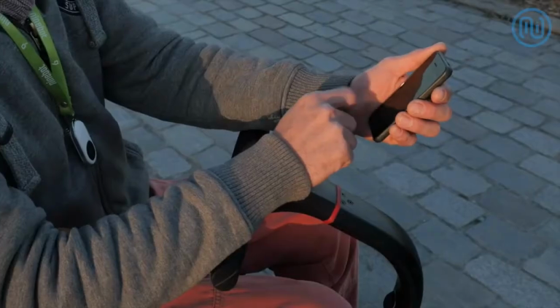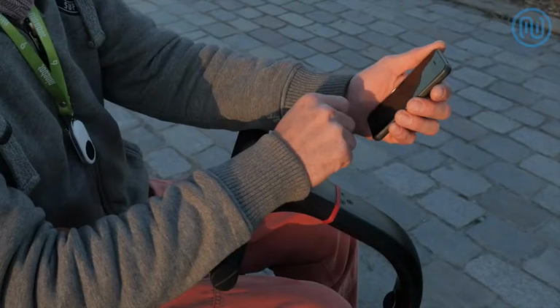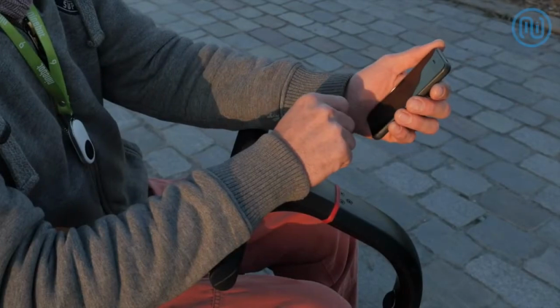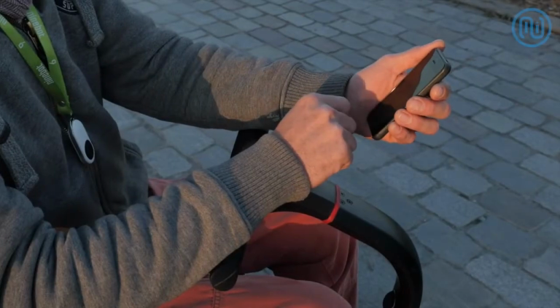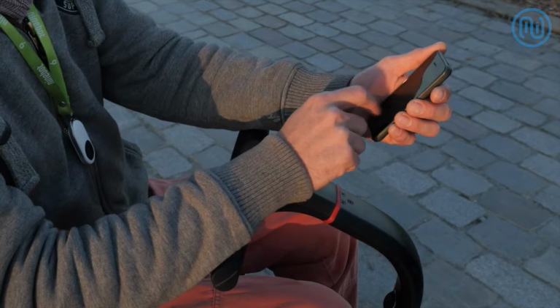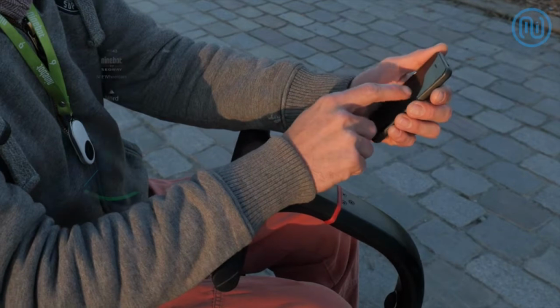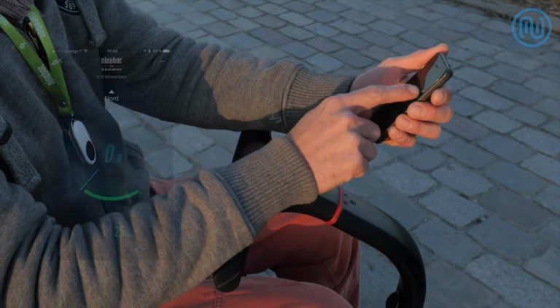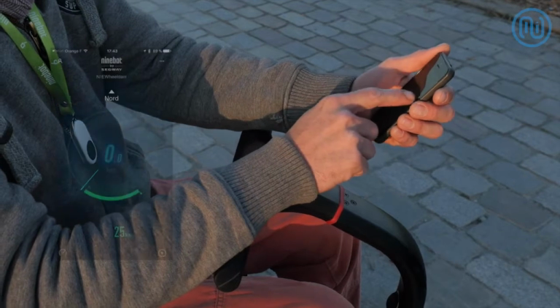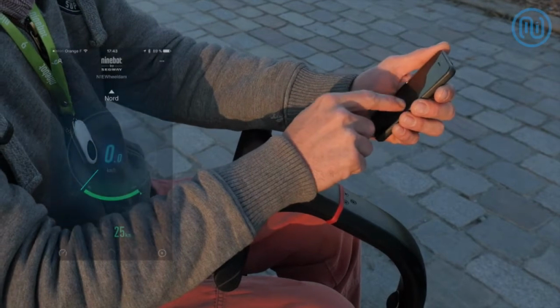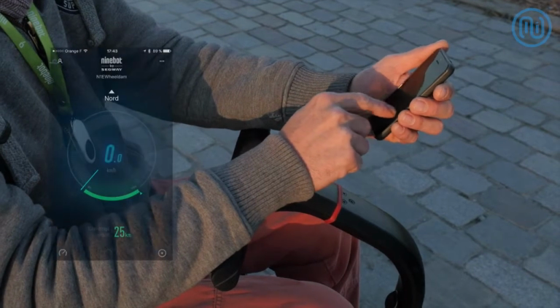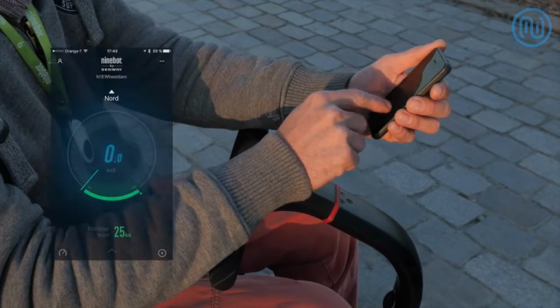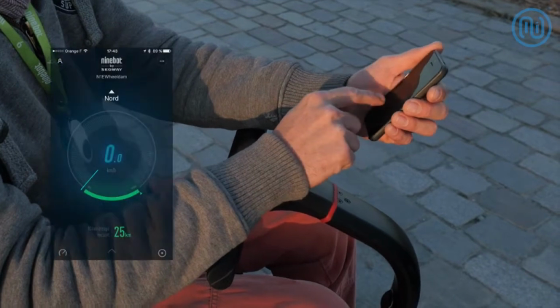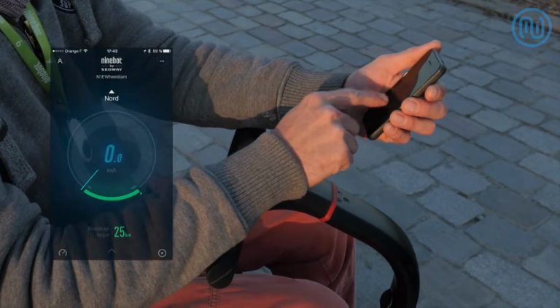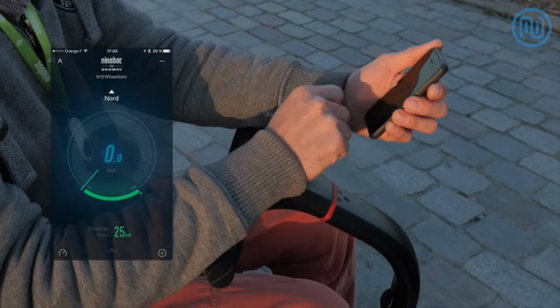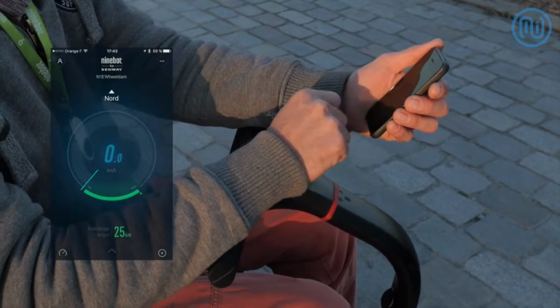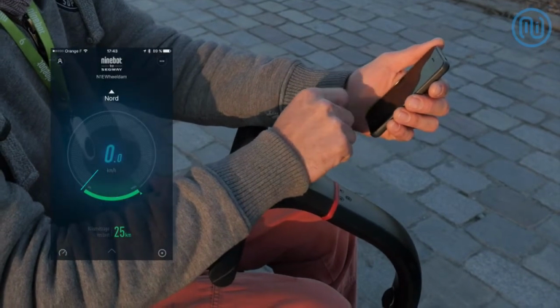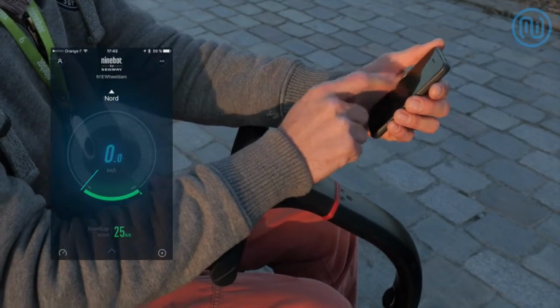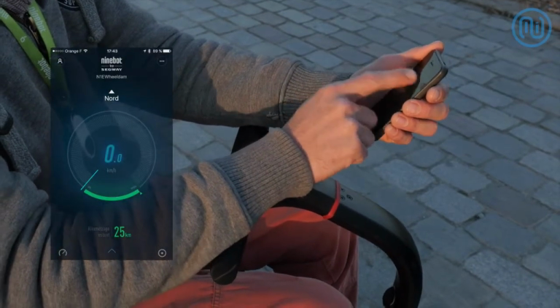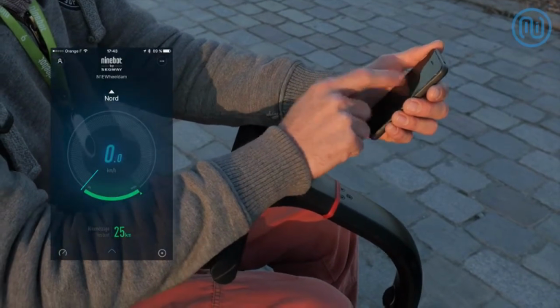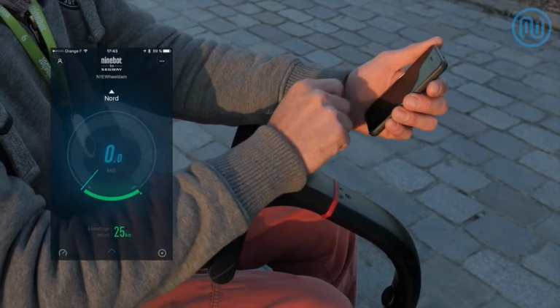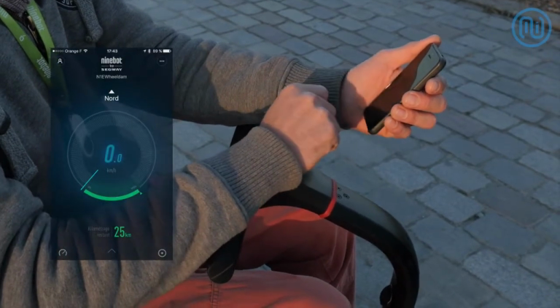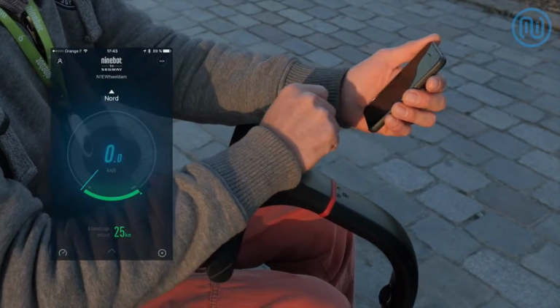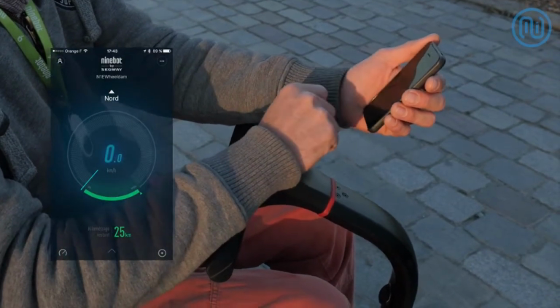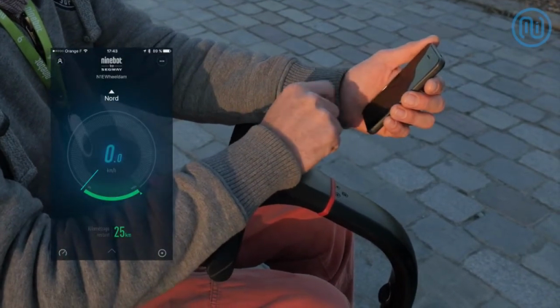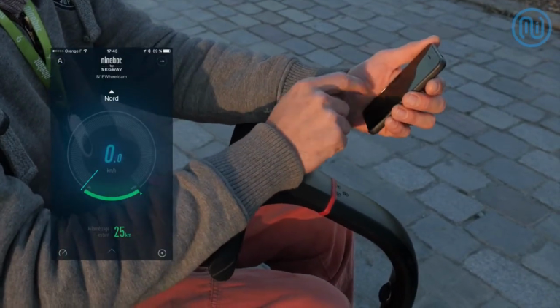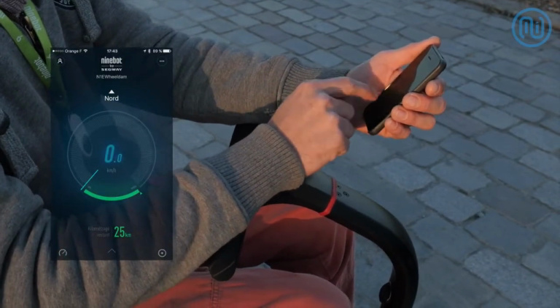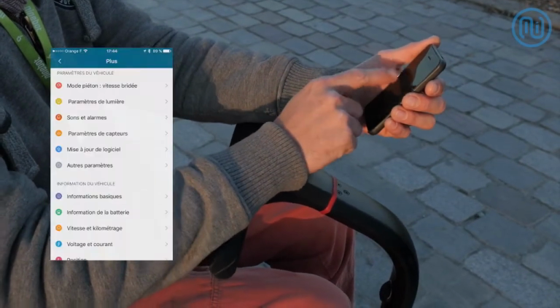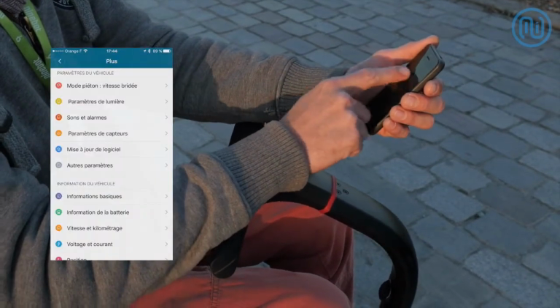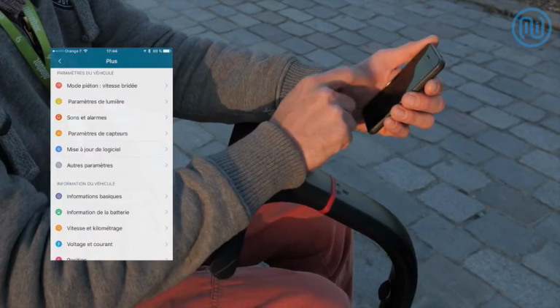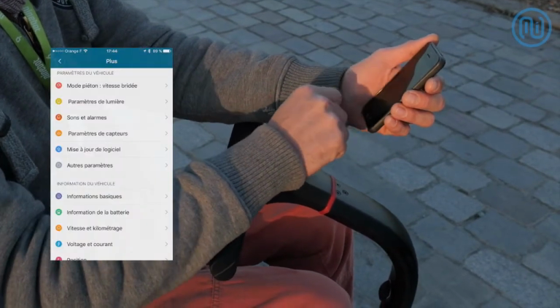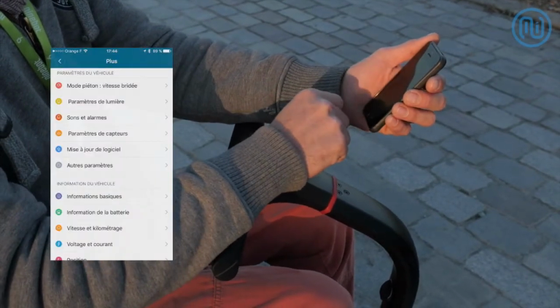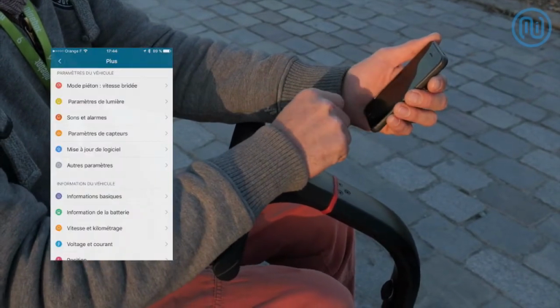You will have access to all the equipment and all the essential information regarding your Nino.